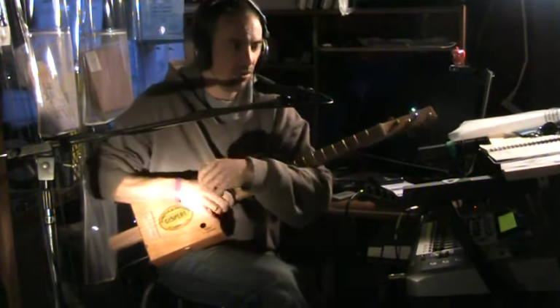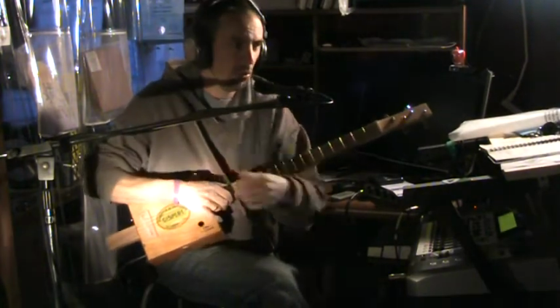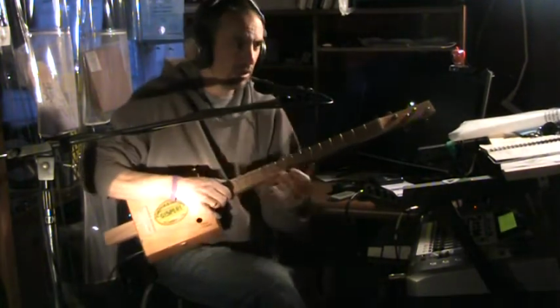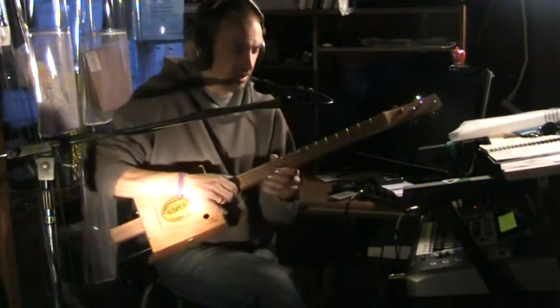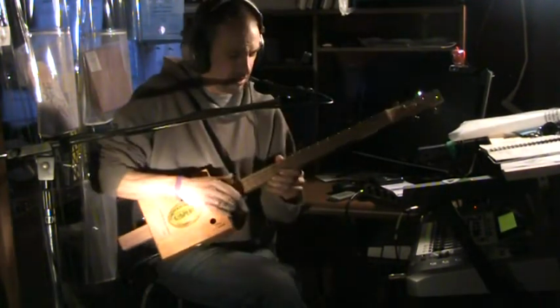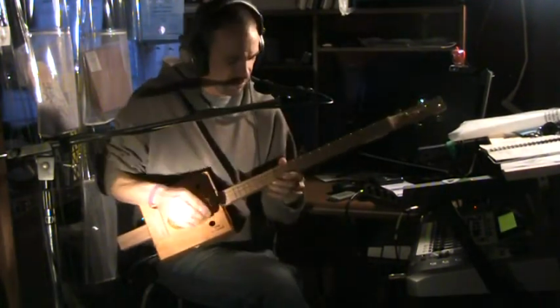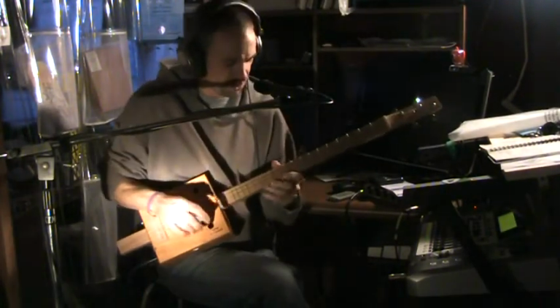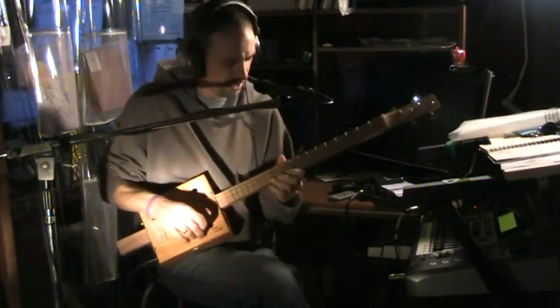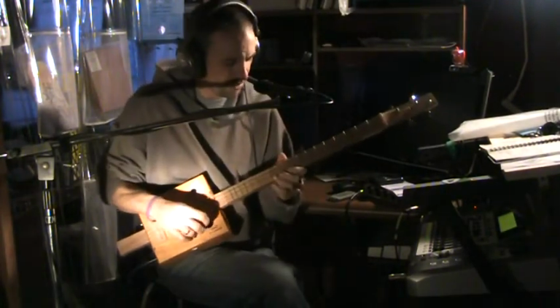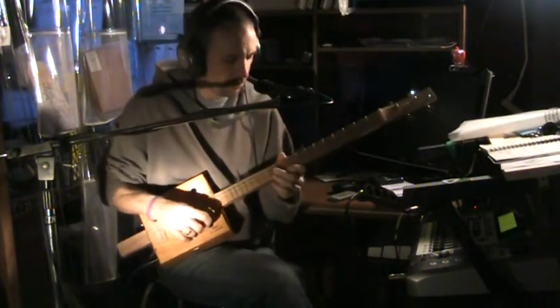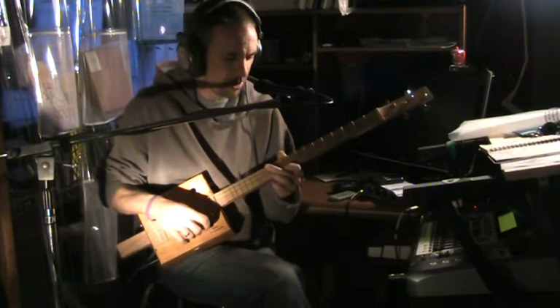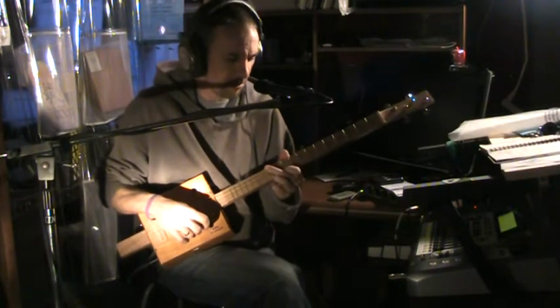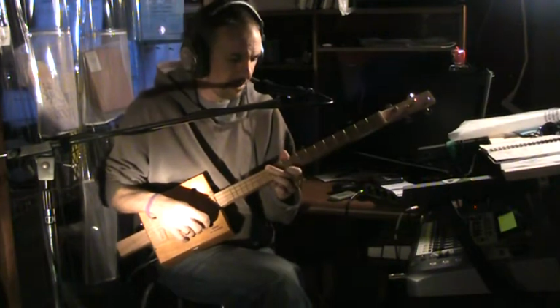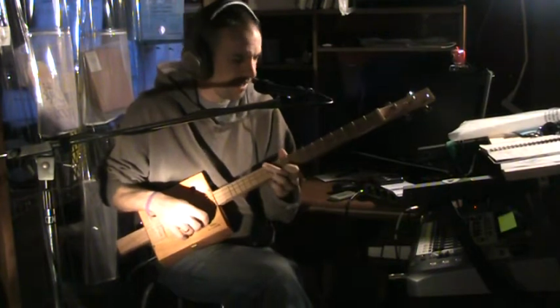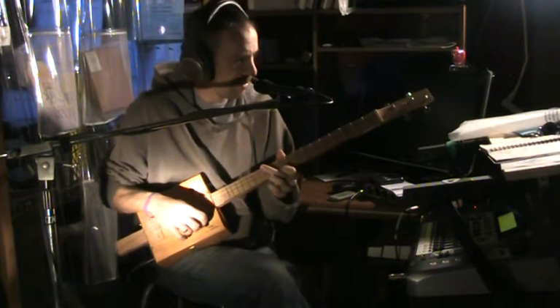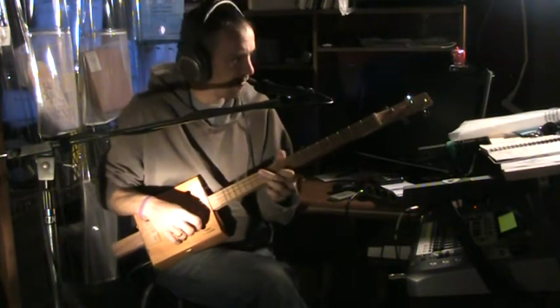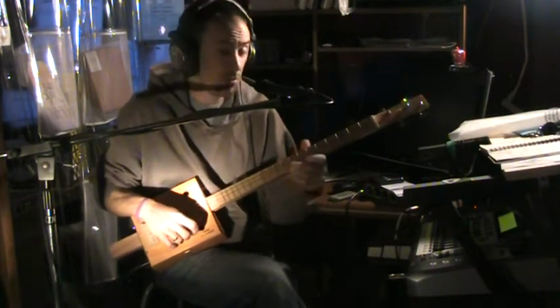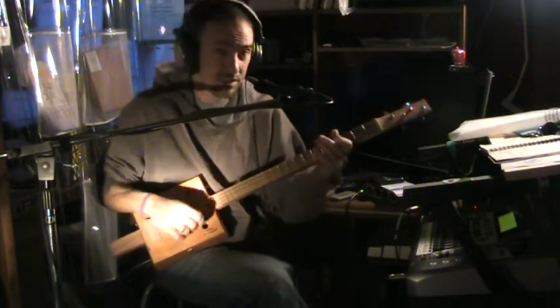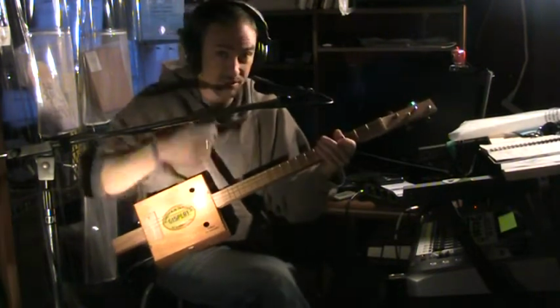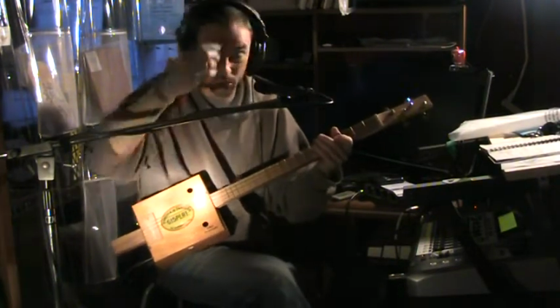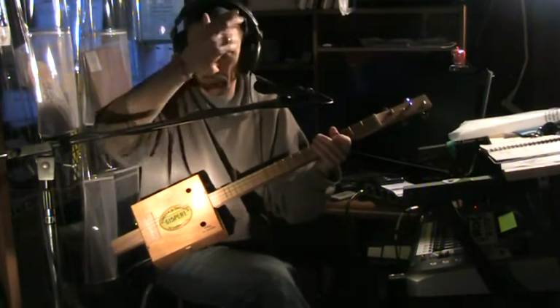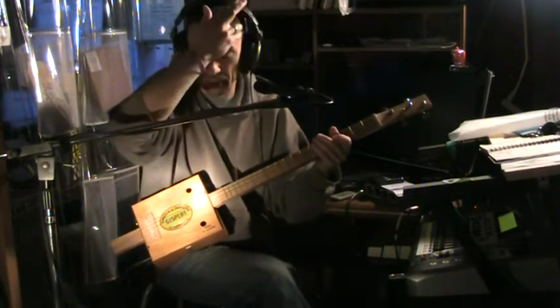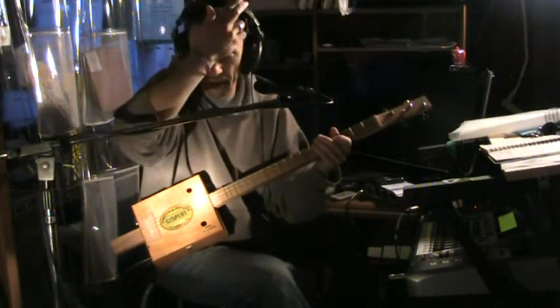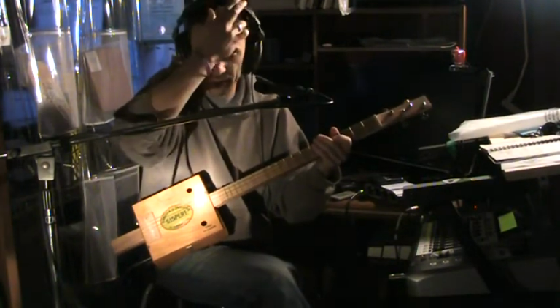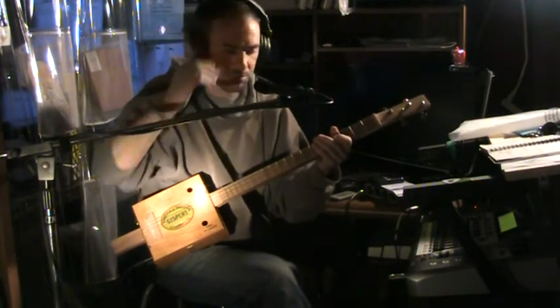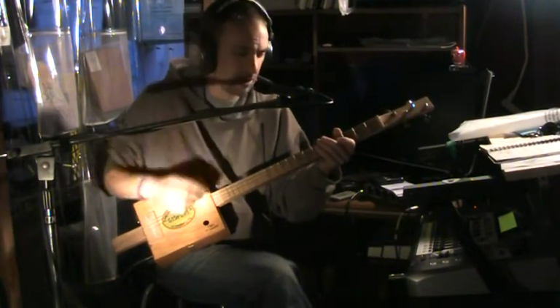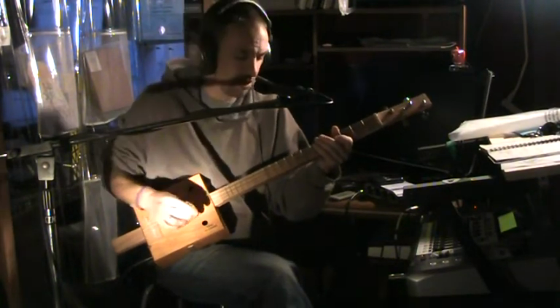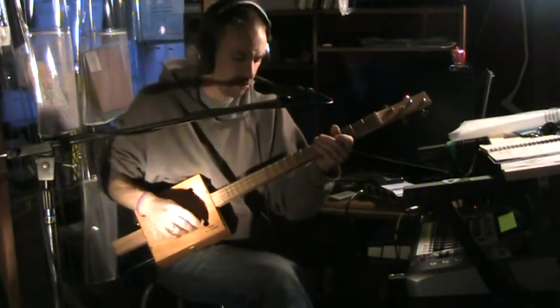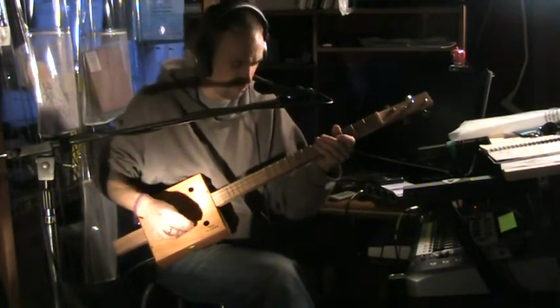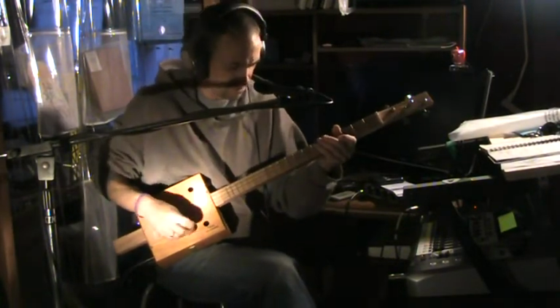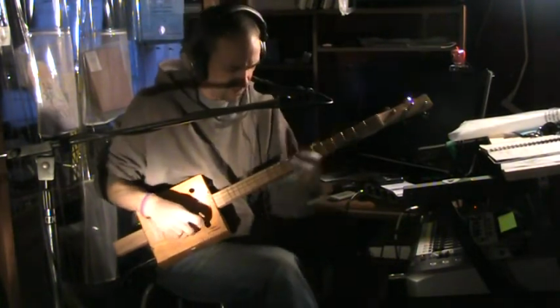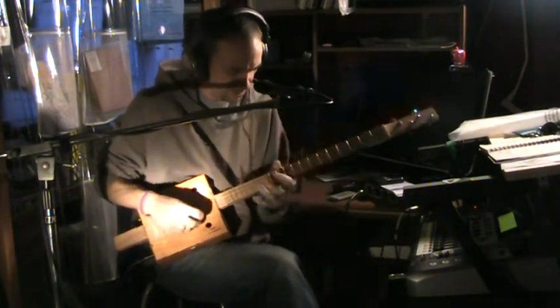I'm not a completely trained luthier, but I have made a few of these and sold them on eBay. This is probably the third one I'm going to sell here.